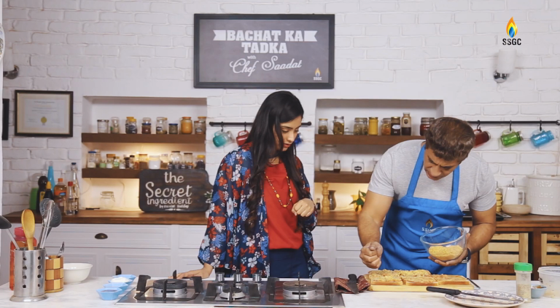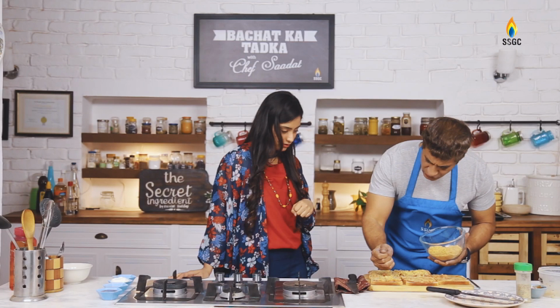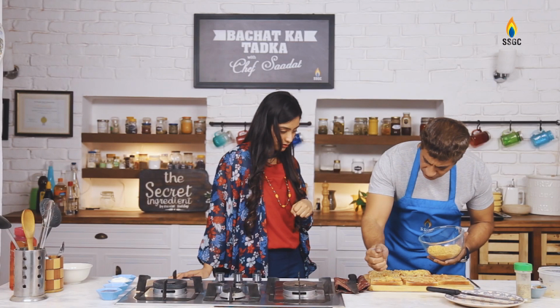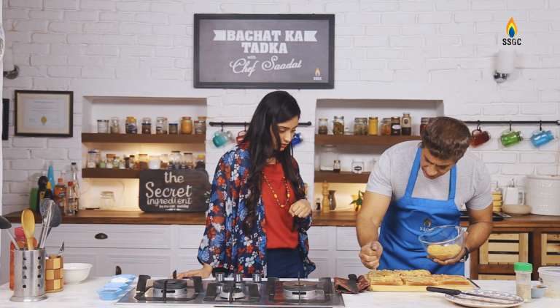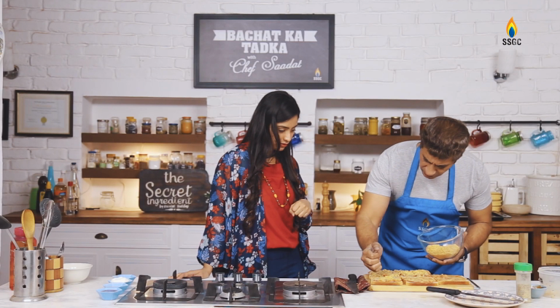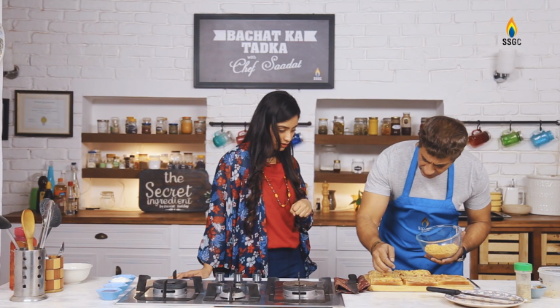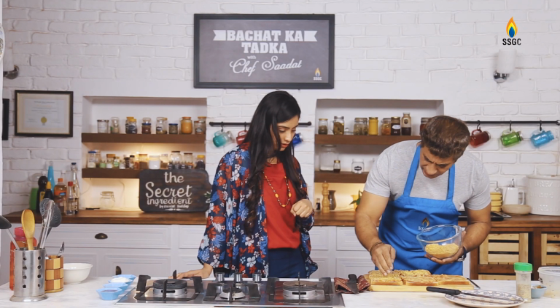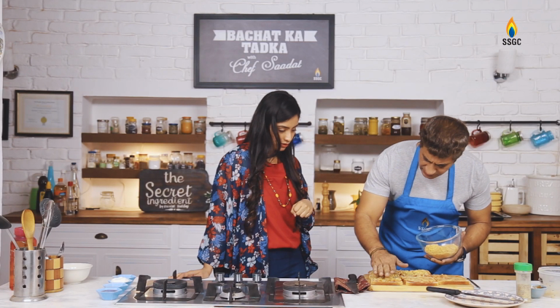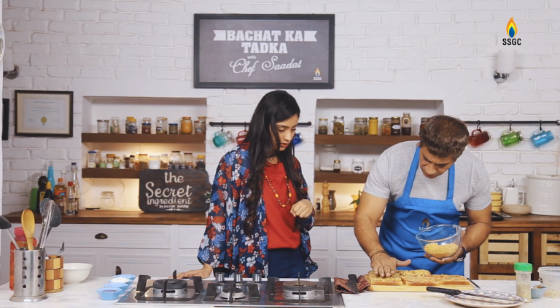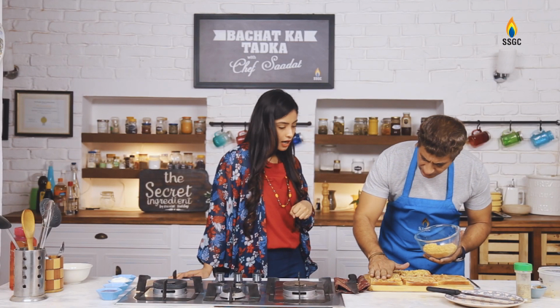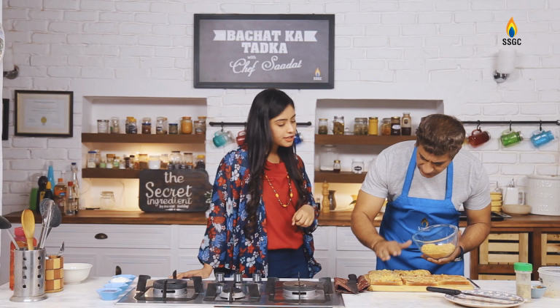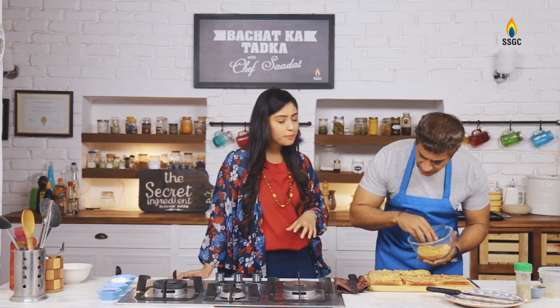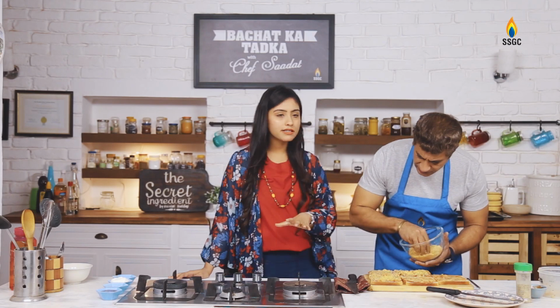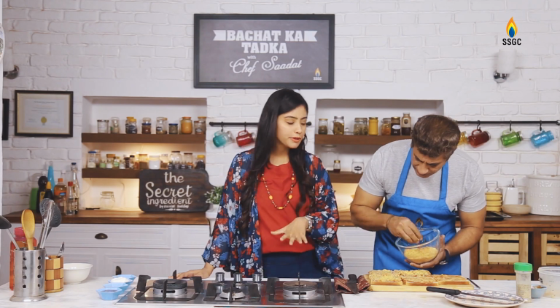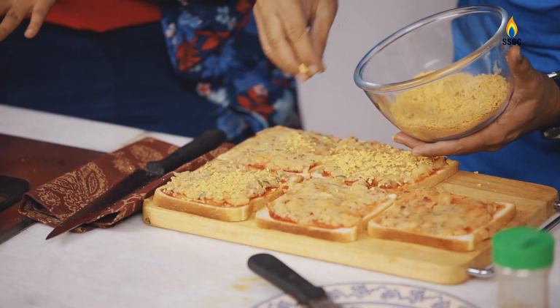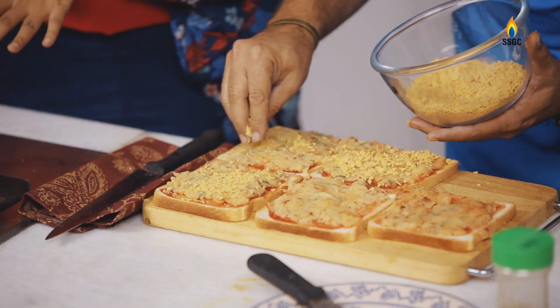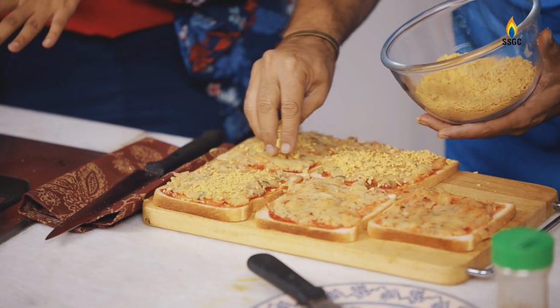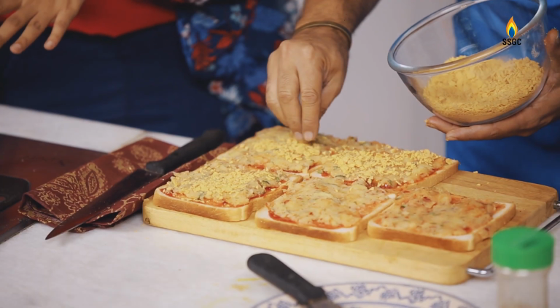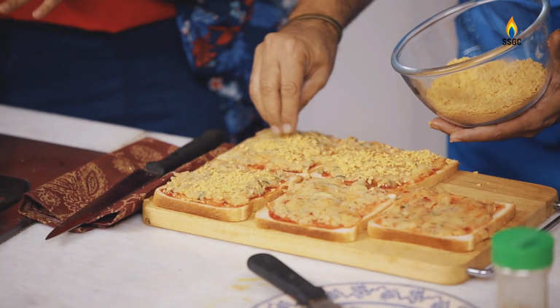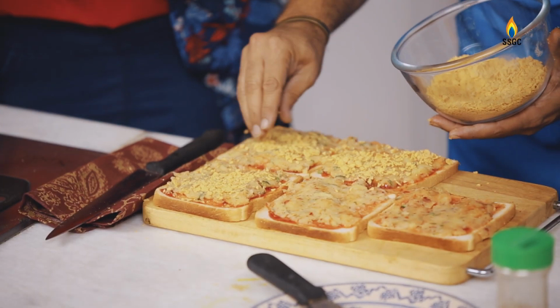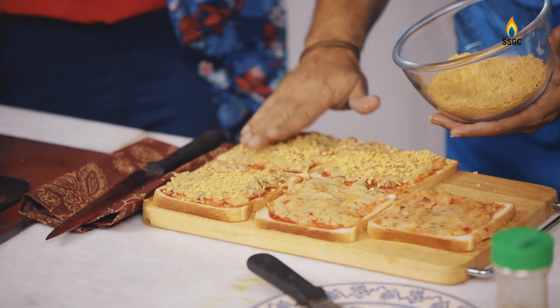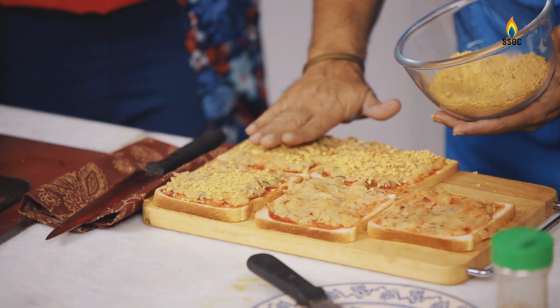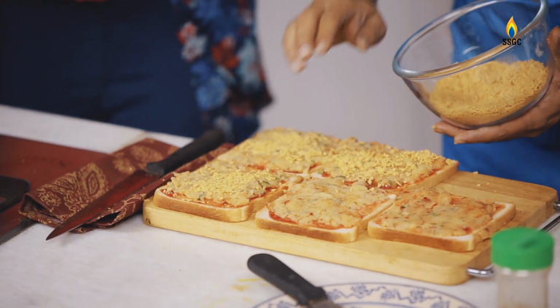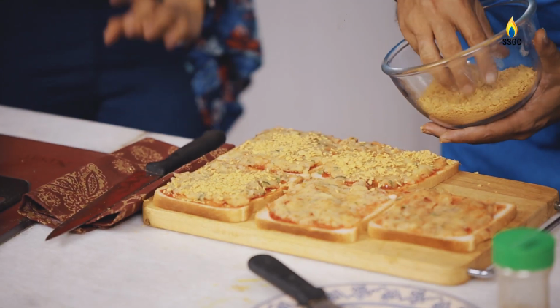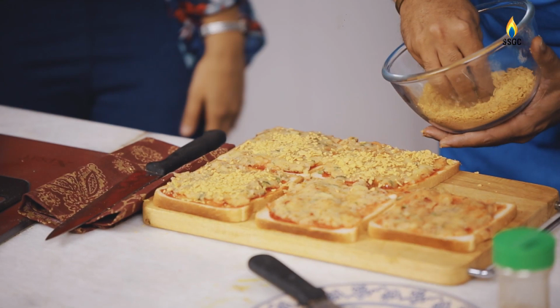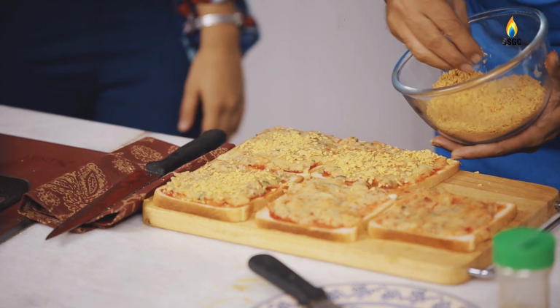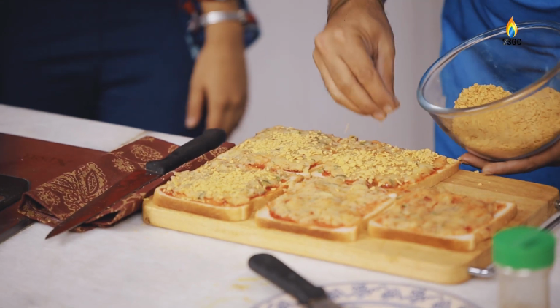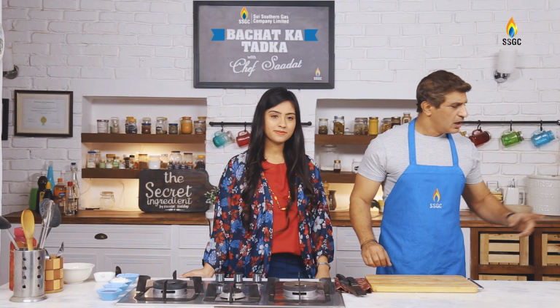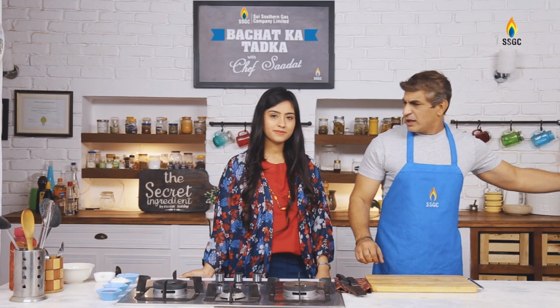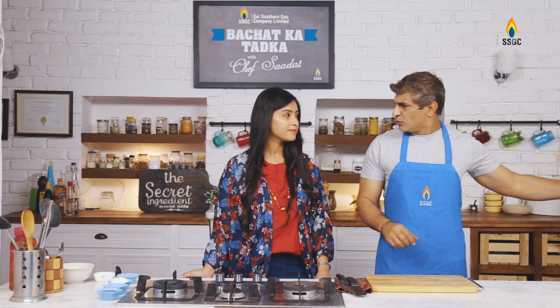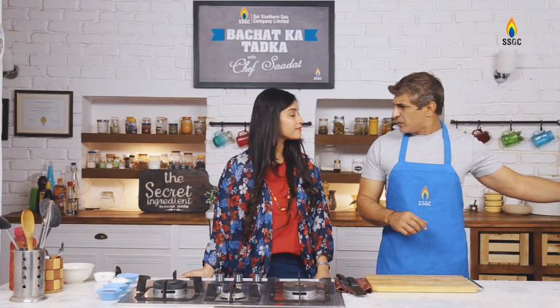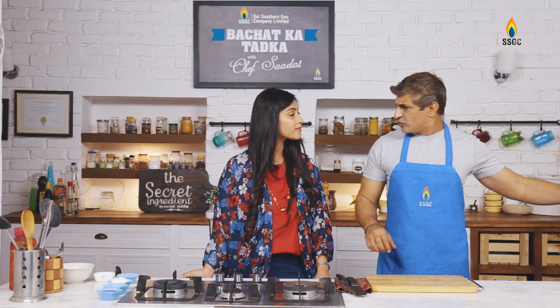If you want to fry it in a pan, you can do it with a pan, shallow fry, or you can do baking. It will take about 2 to 4 minutes.